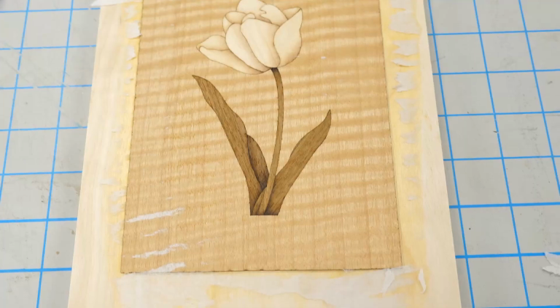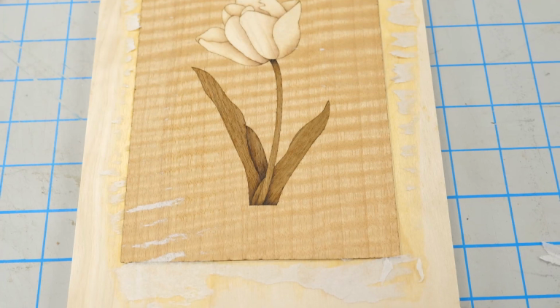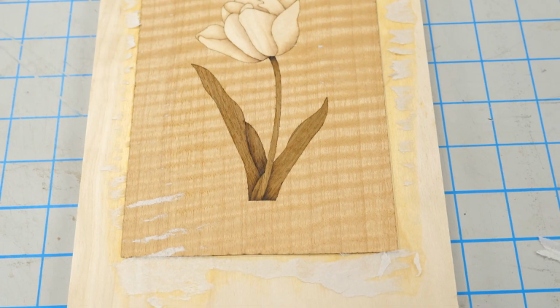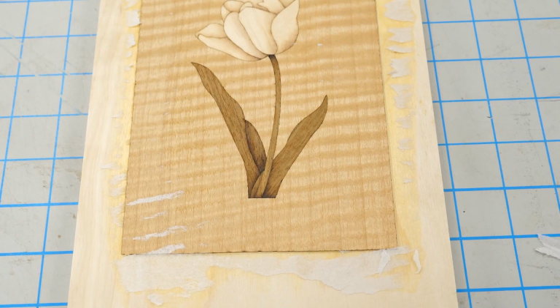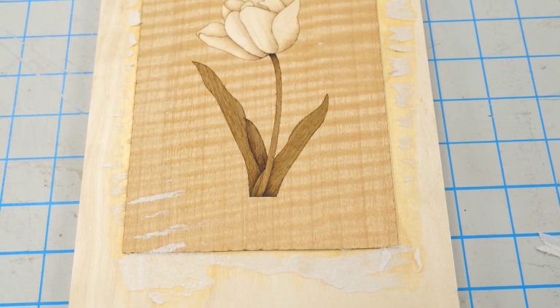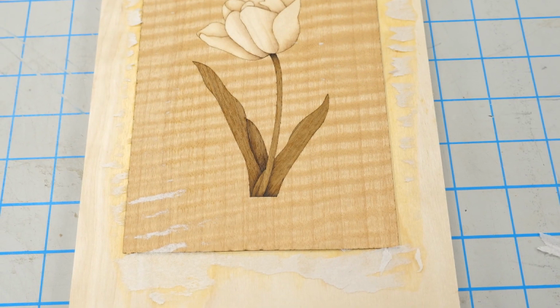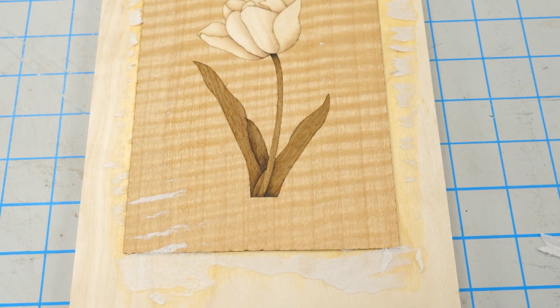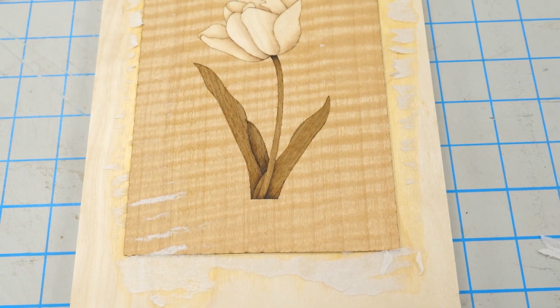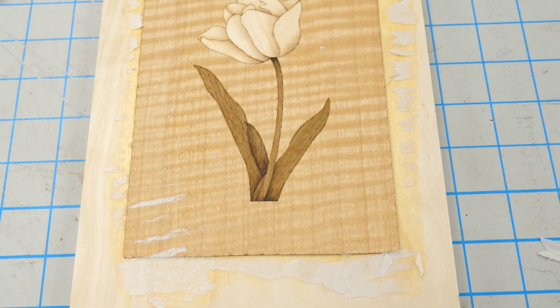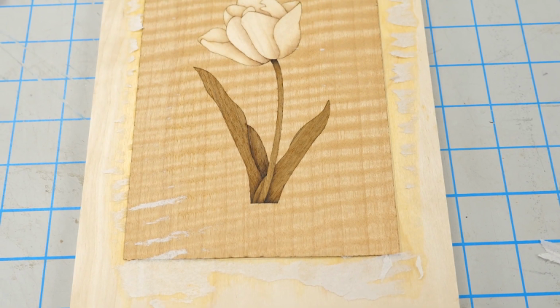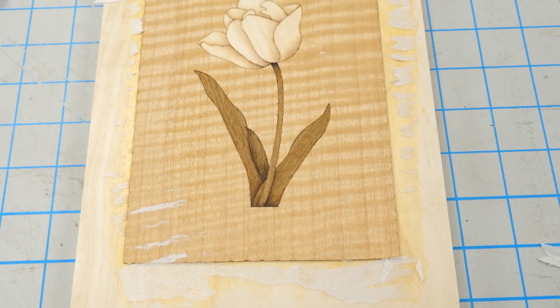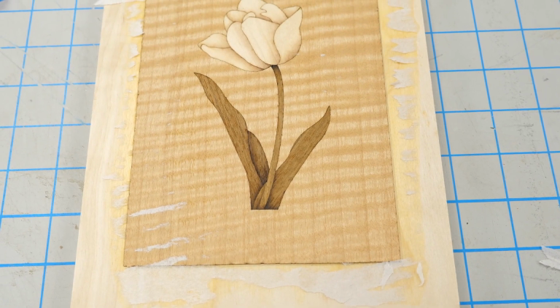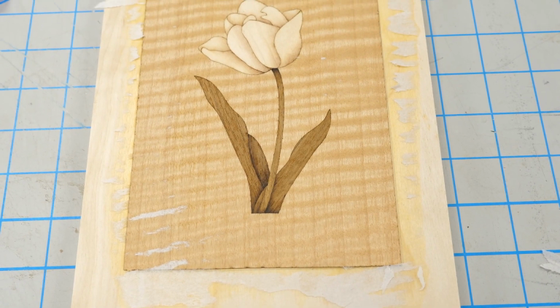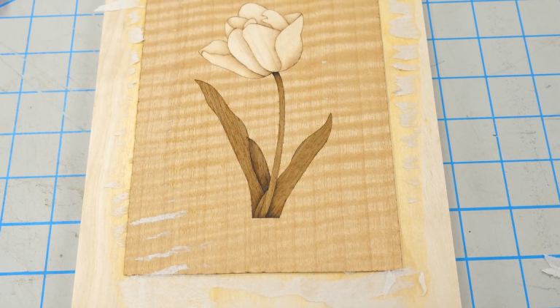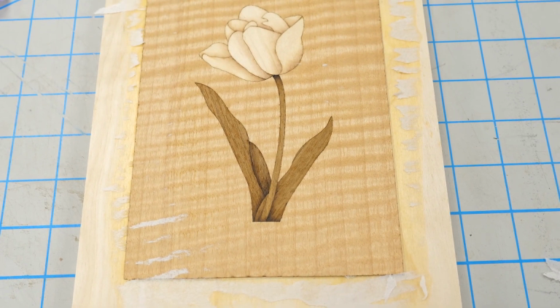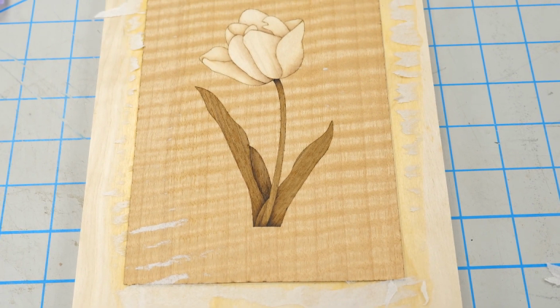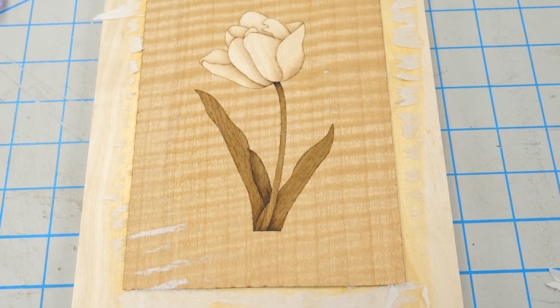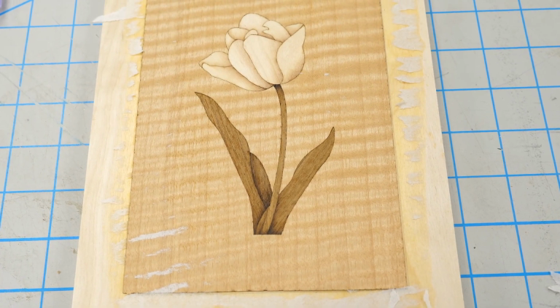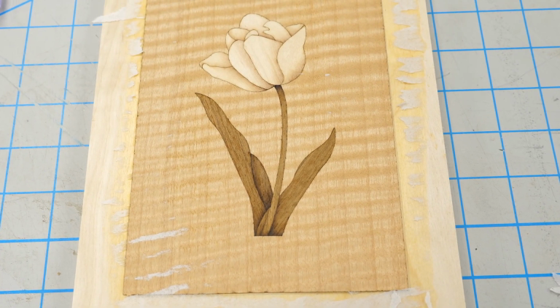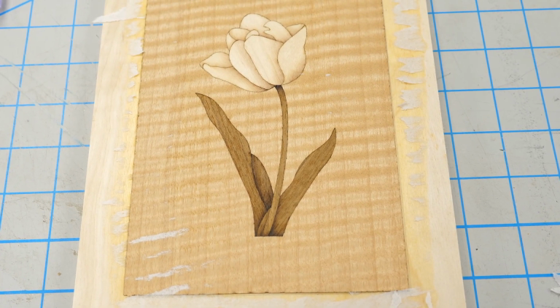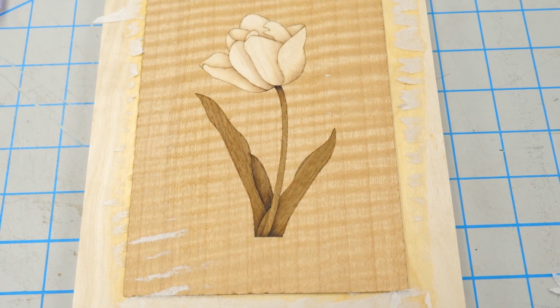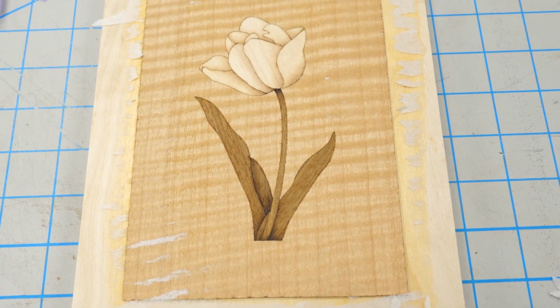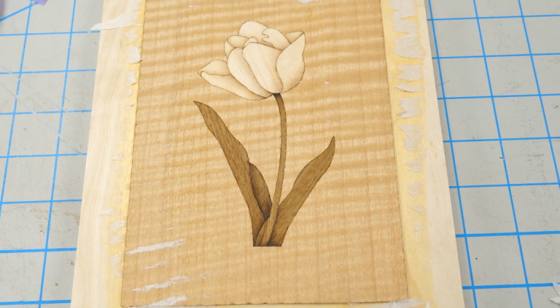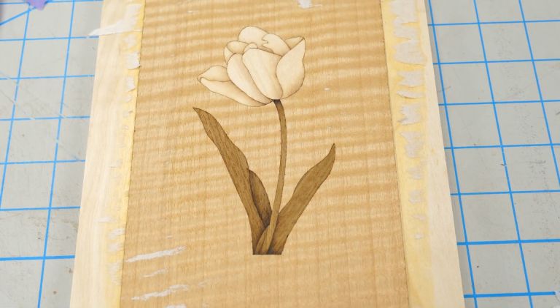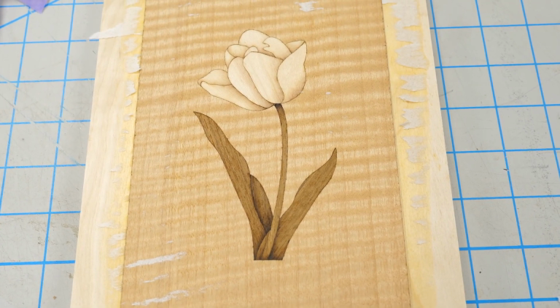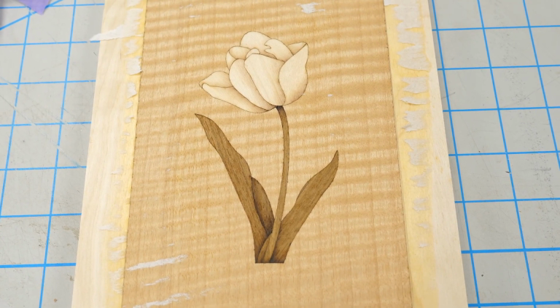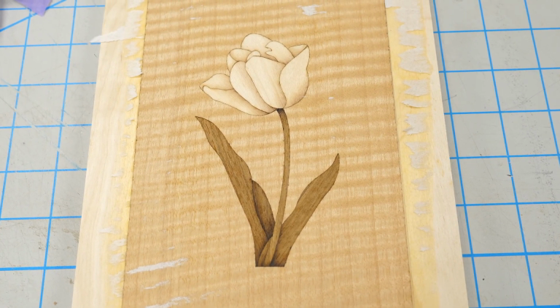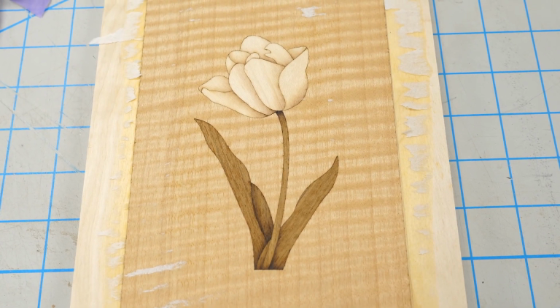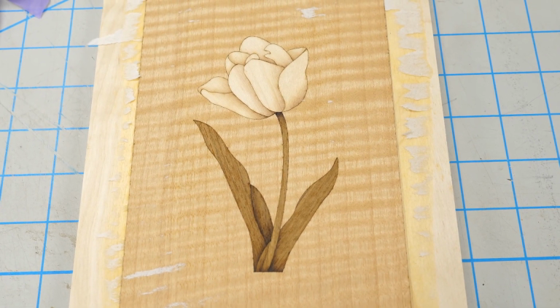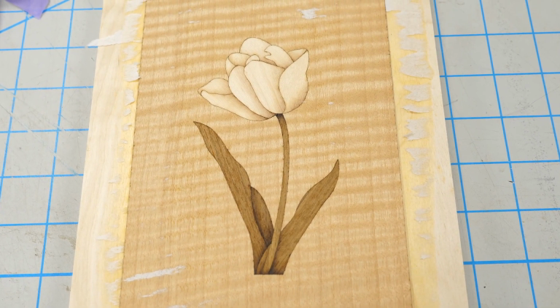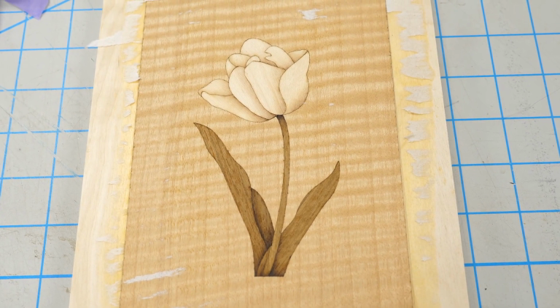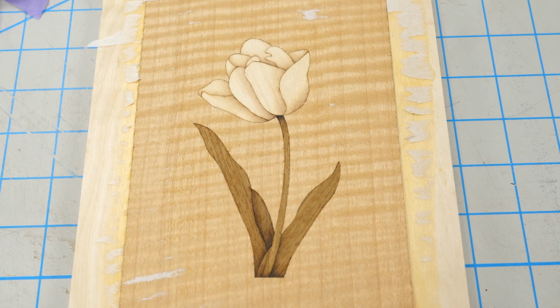And here's the piece right out of the press. Now I'll just sand it up to around 220 and it's ready for some finish.